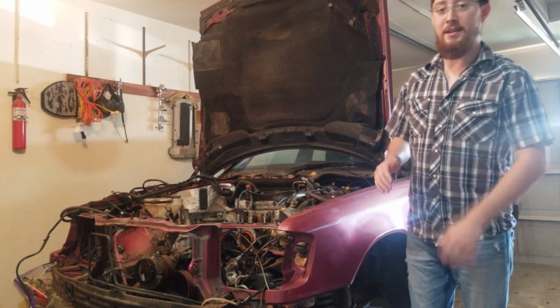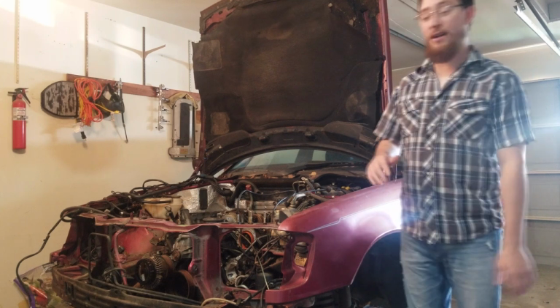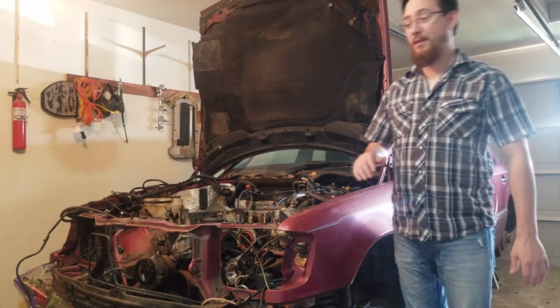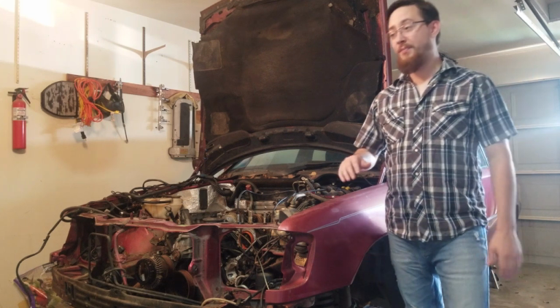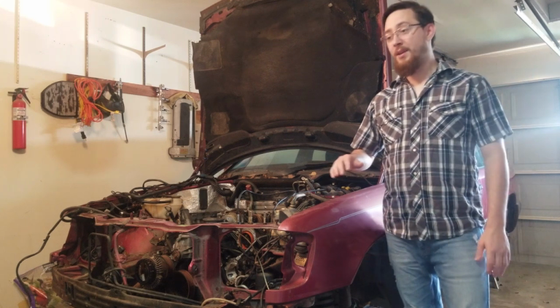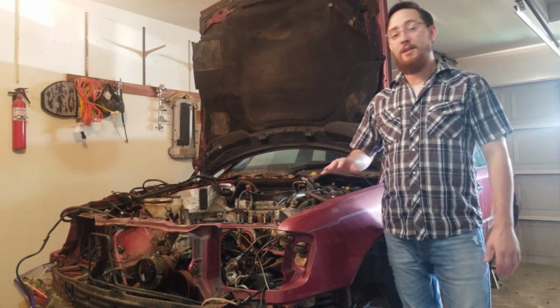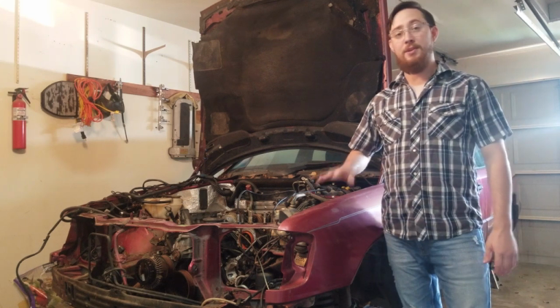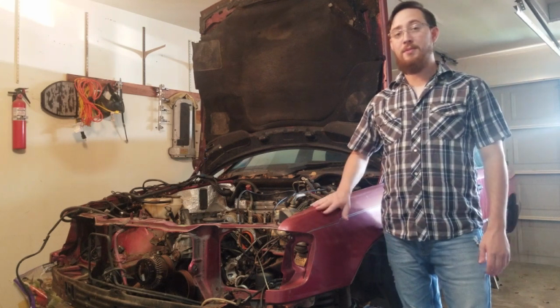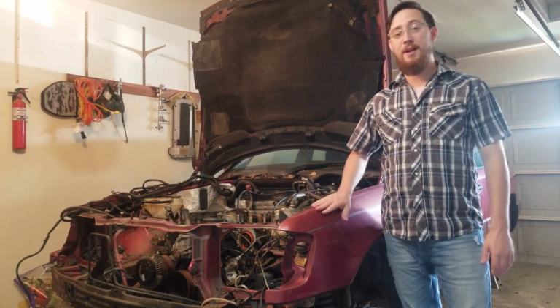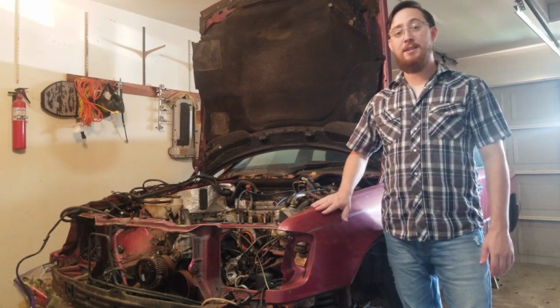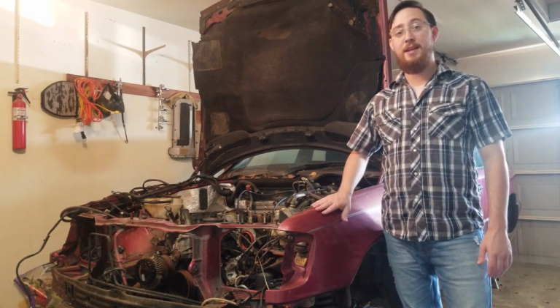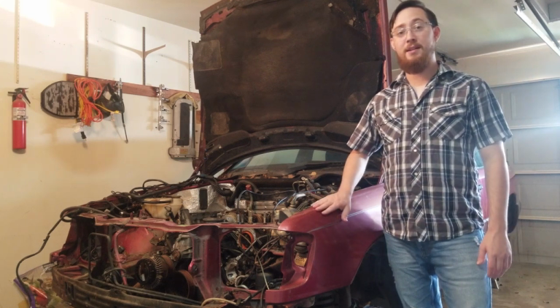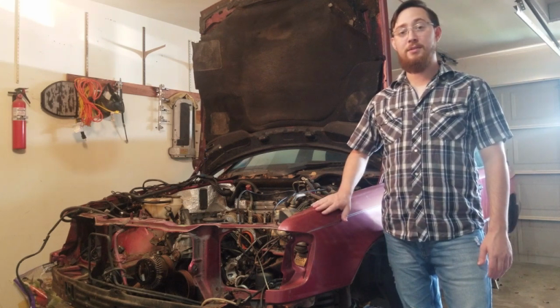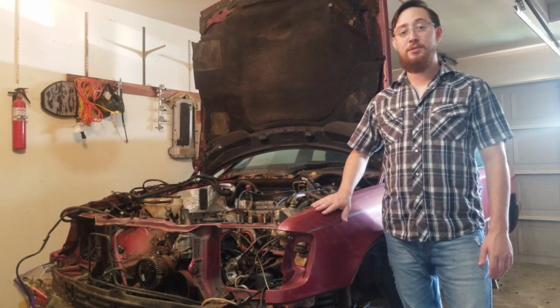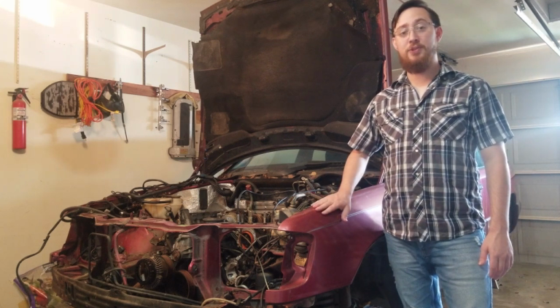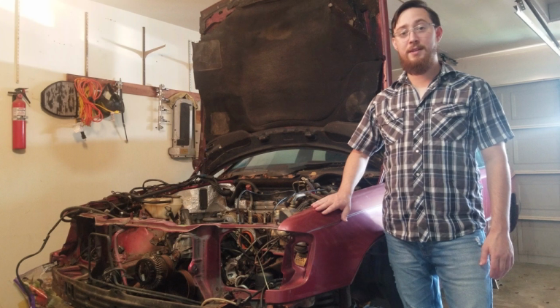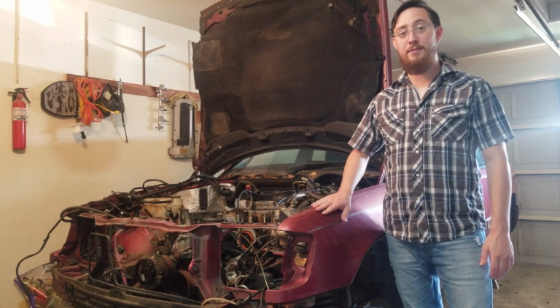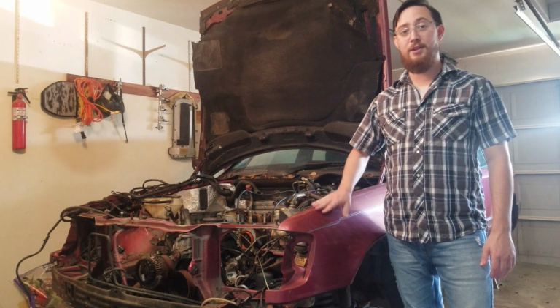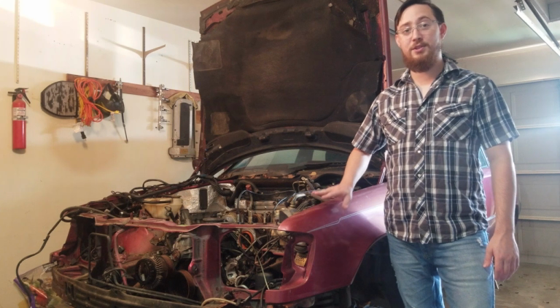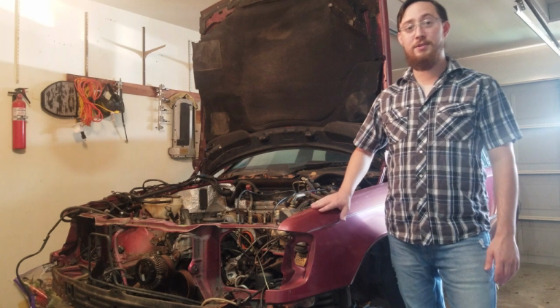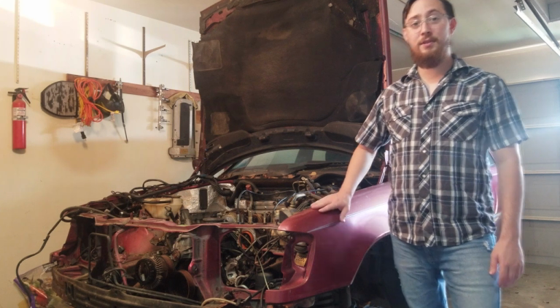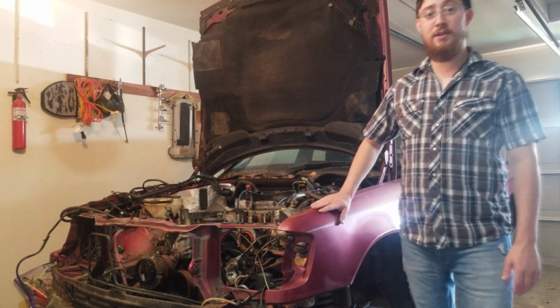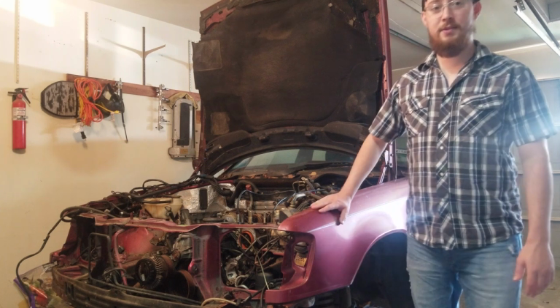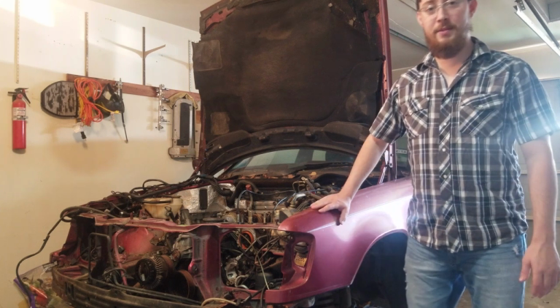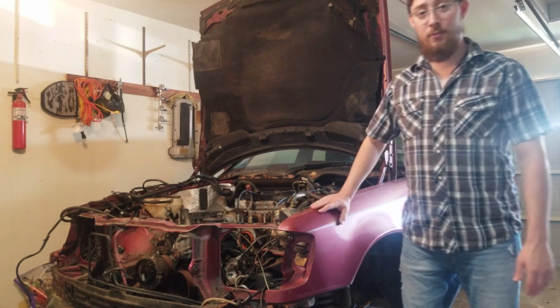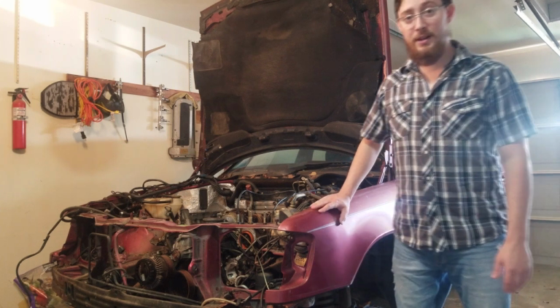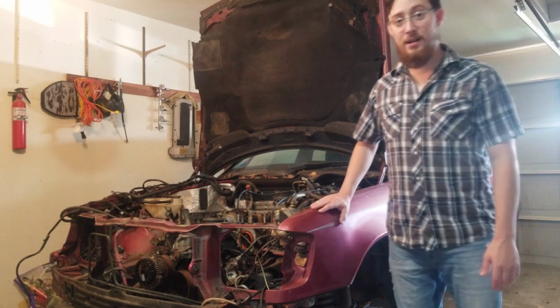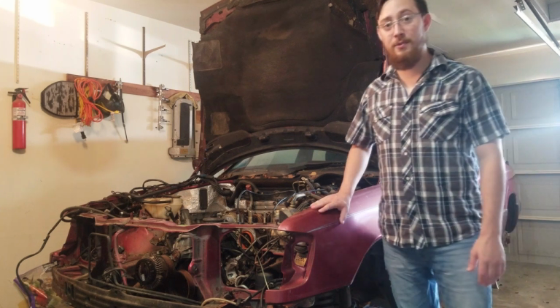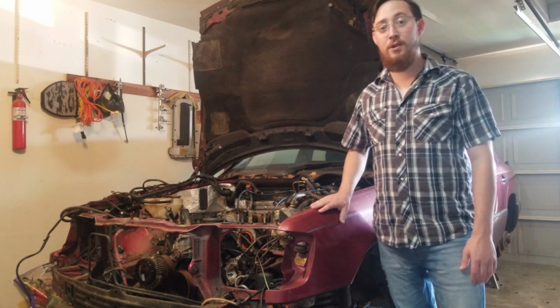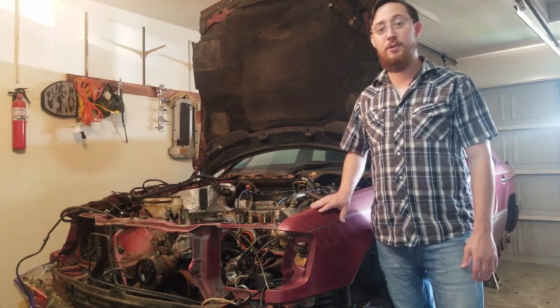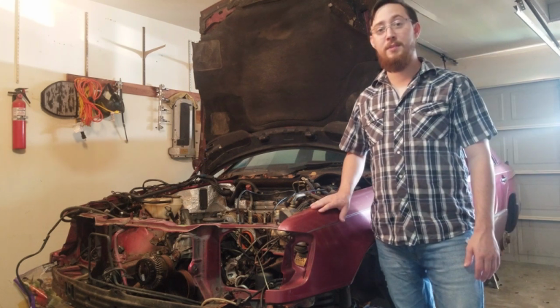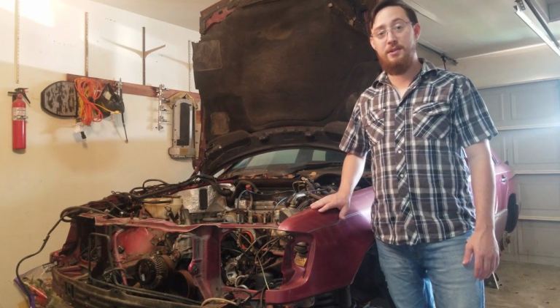Now, if you don't mind, I'm going to take you on a little journey. We're going to show you the cars that we're going to be working on and what all we're going to be doing.